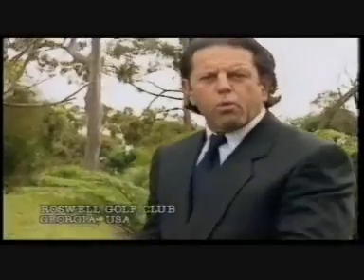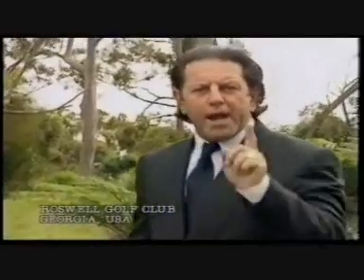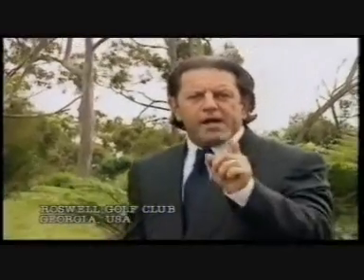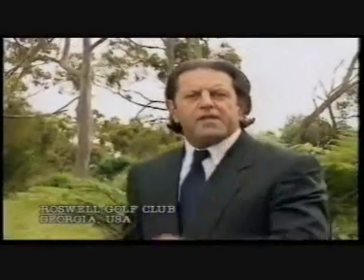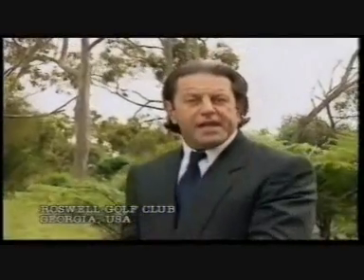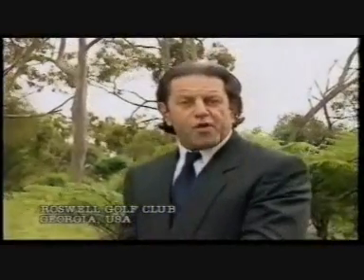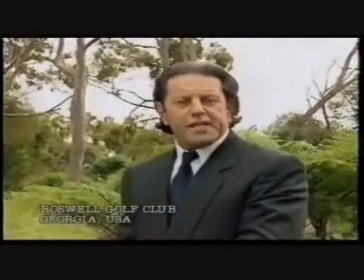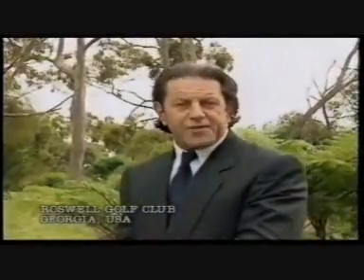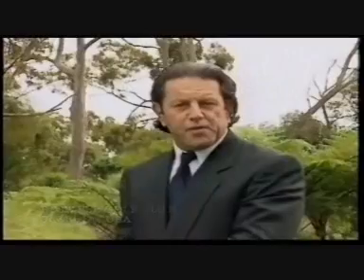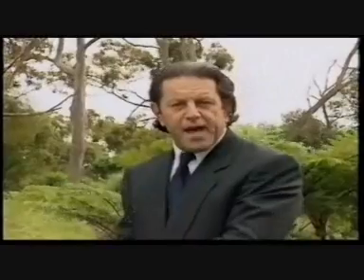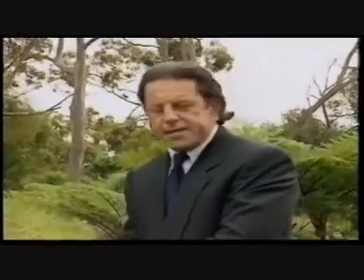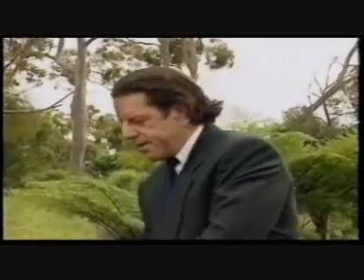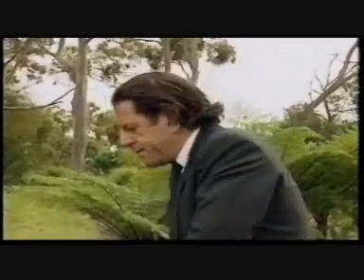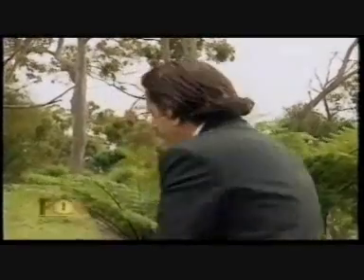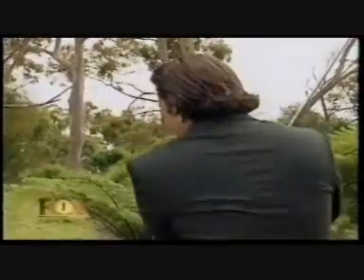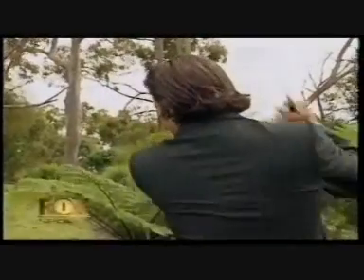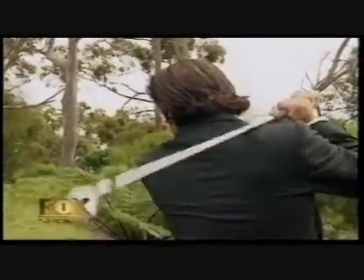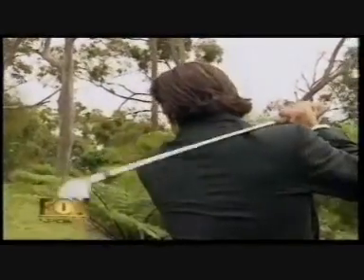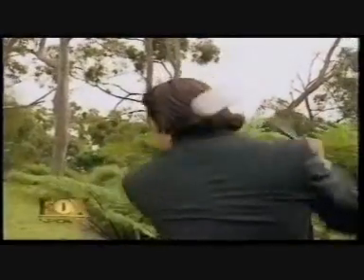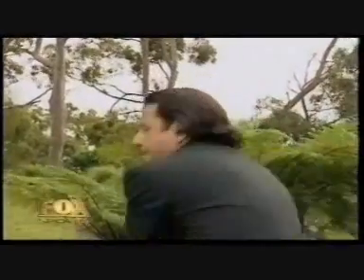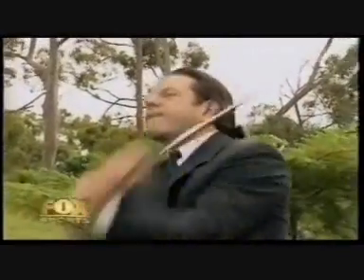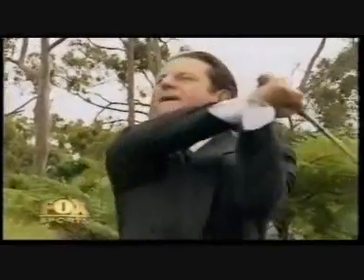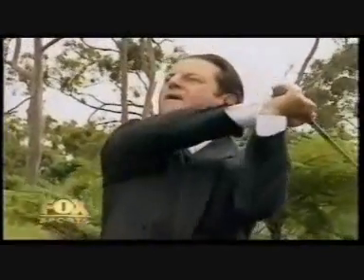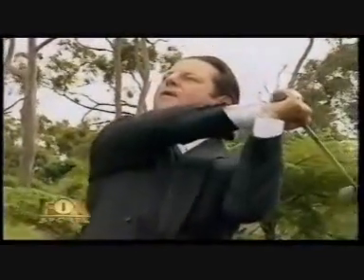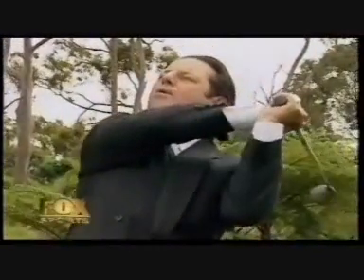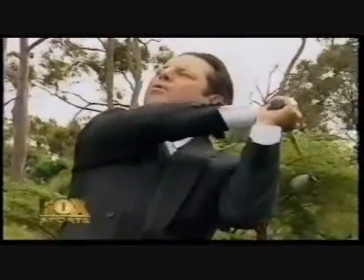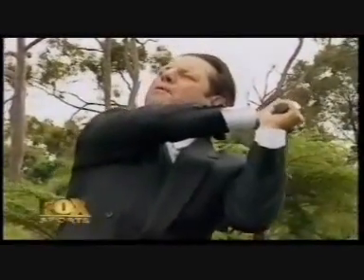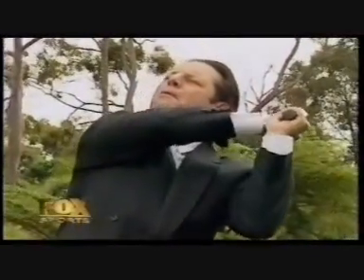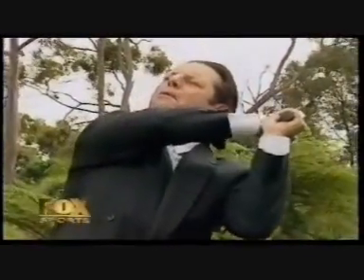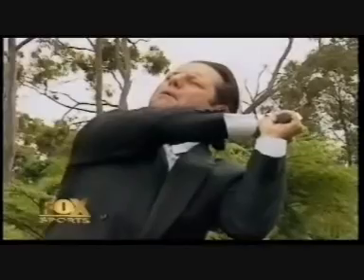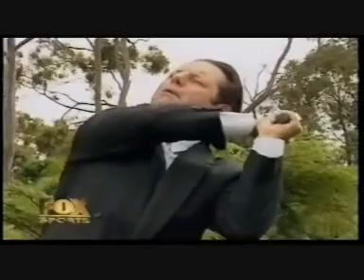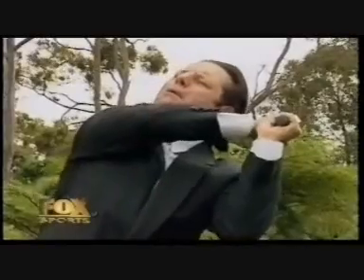One: the left-right lateral fade, to correct that wayward hook or slice.